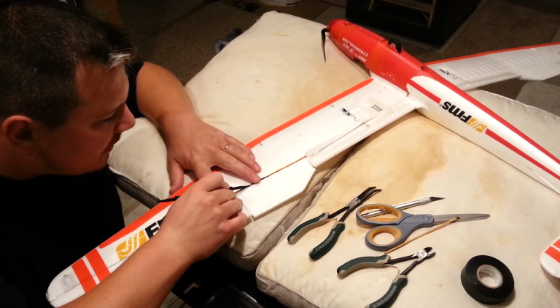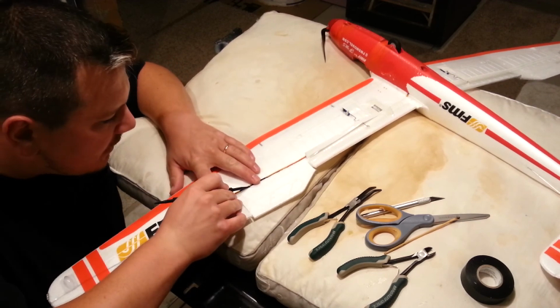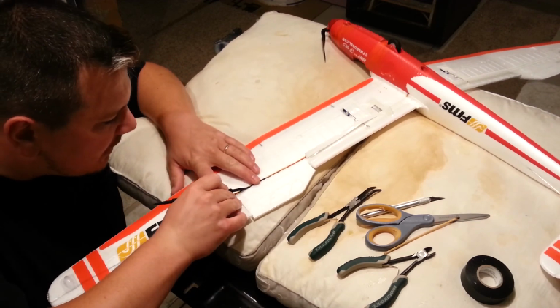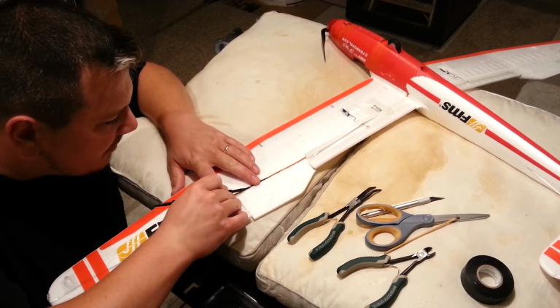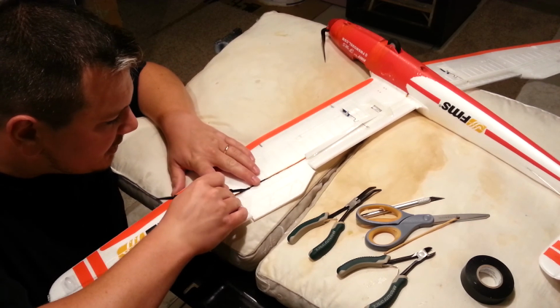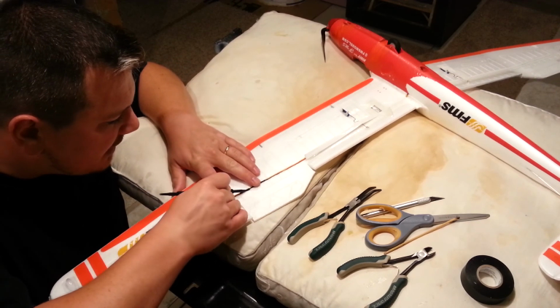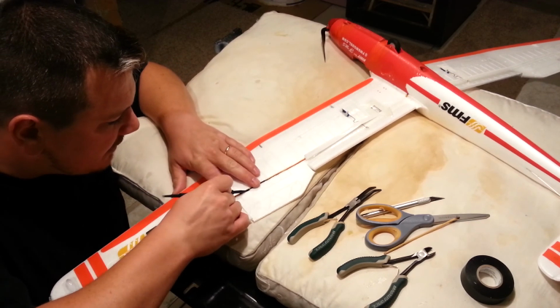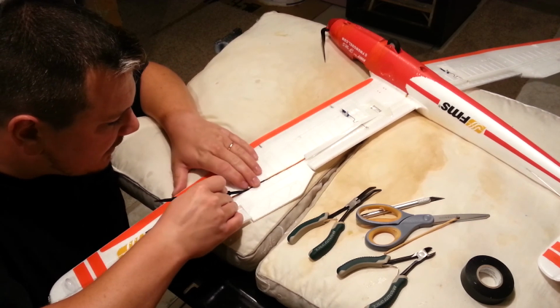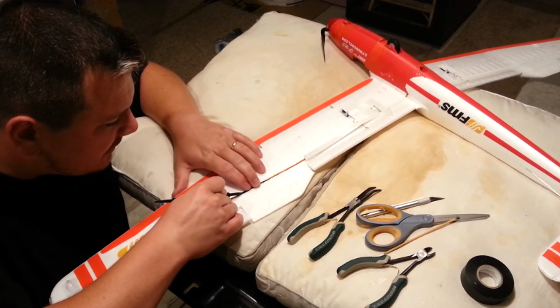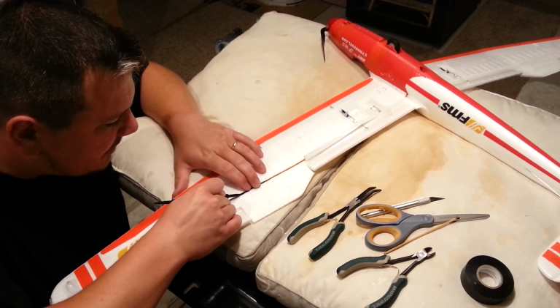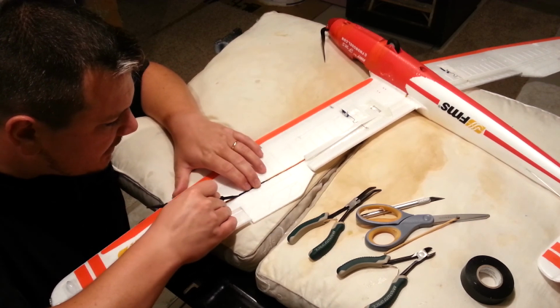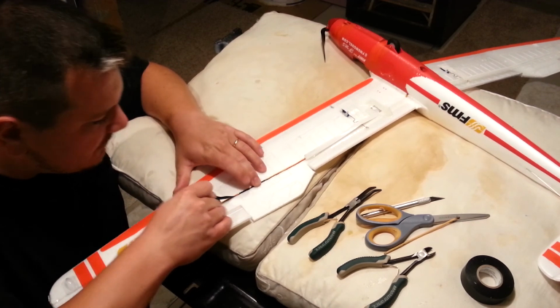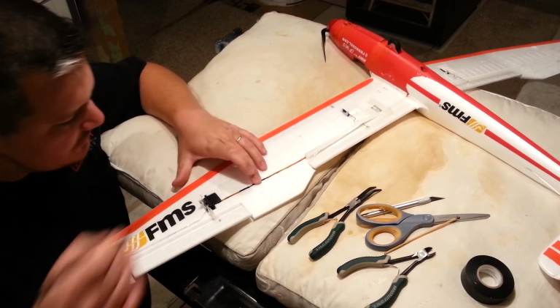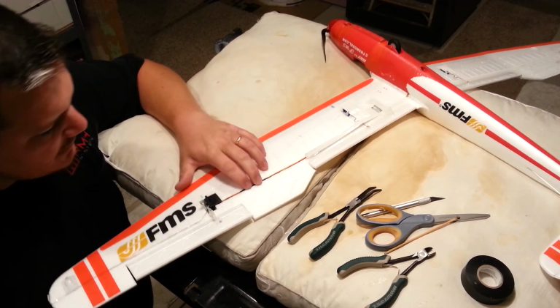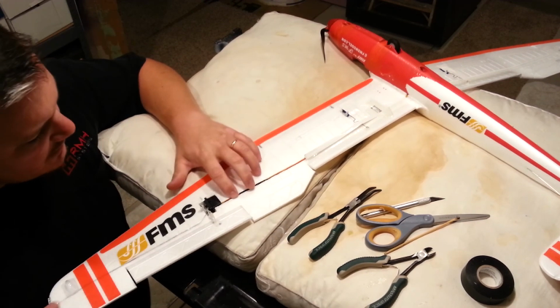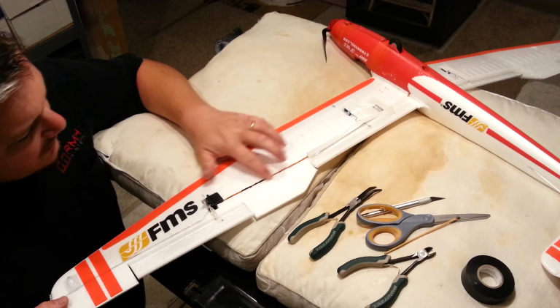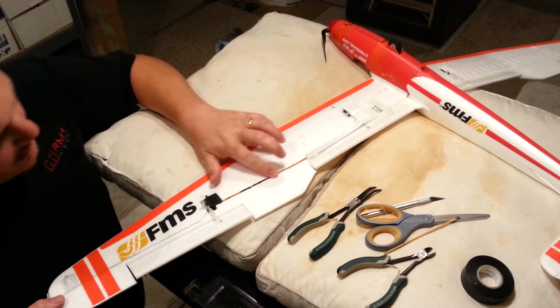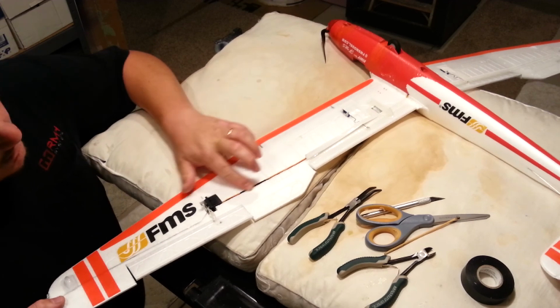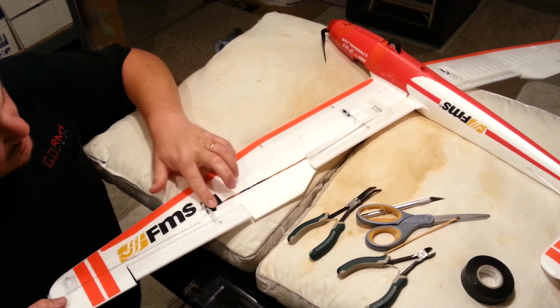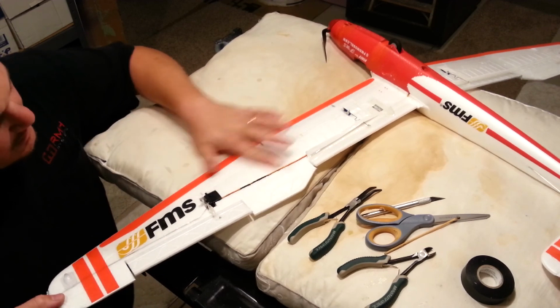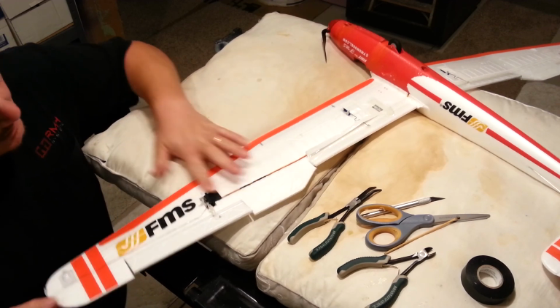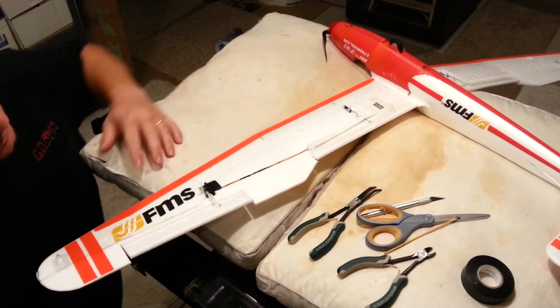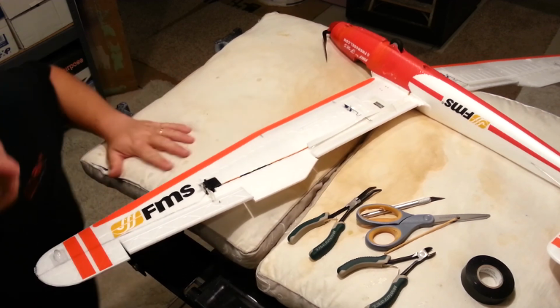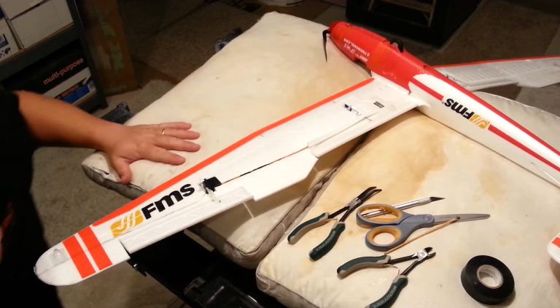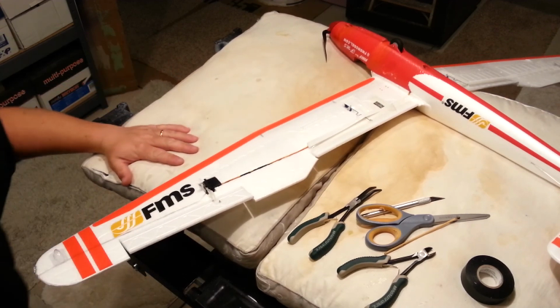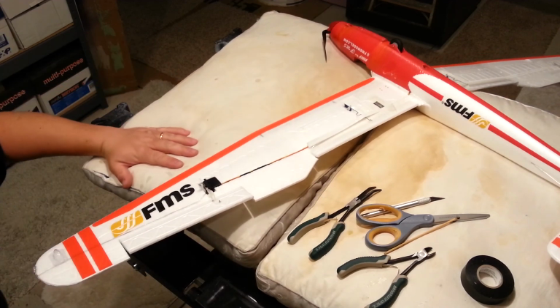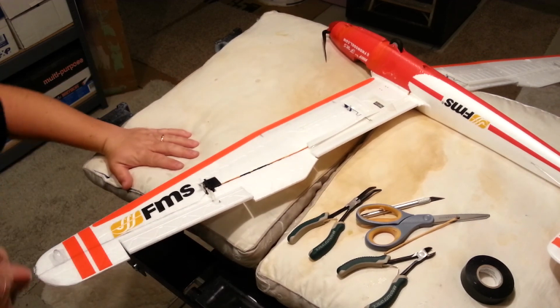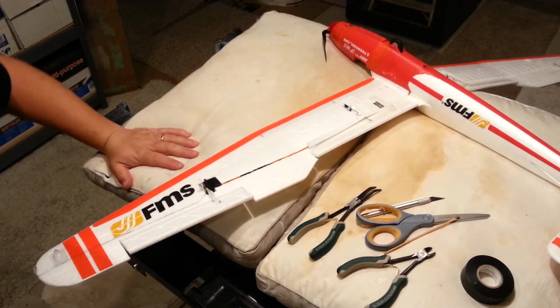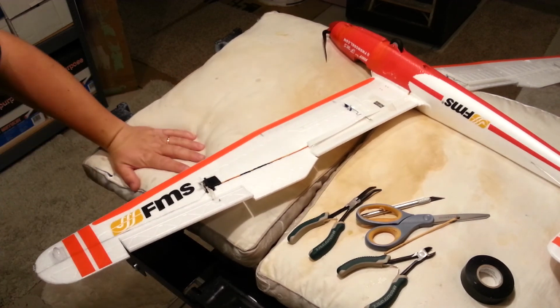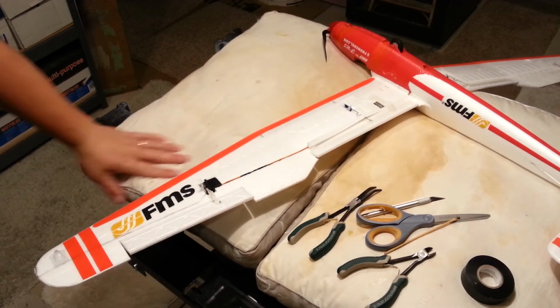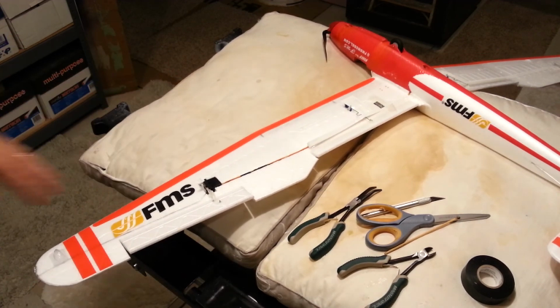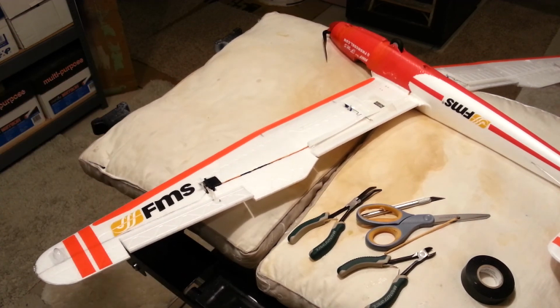Now I'm going to push down this last little bit. There we go guys, that actually looks pretty decent. I can definitely live with that.